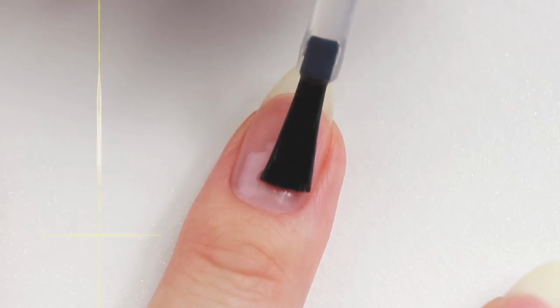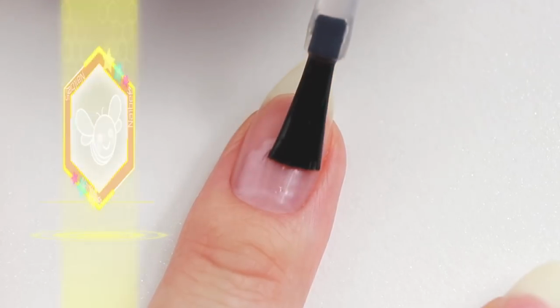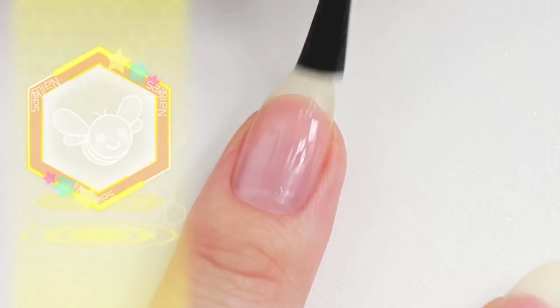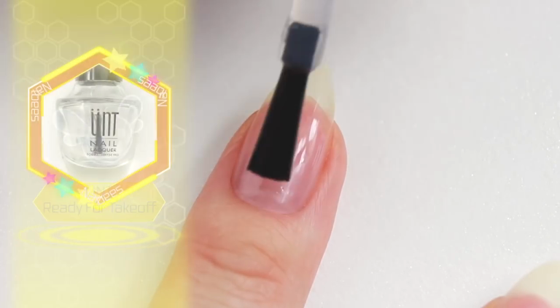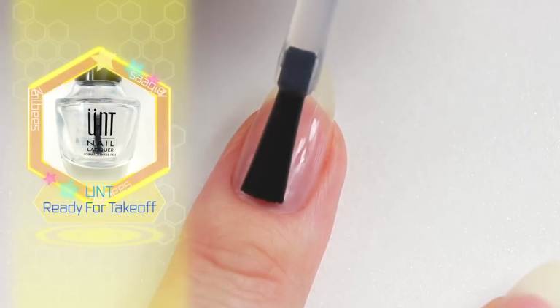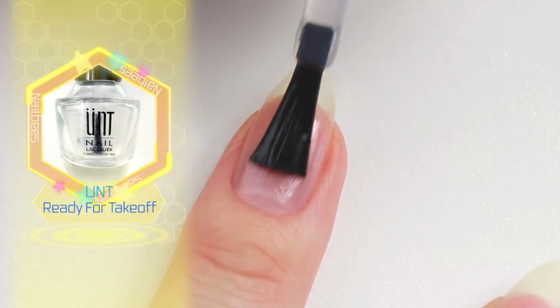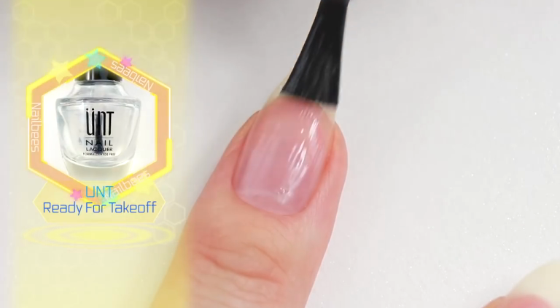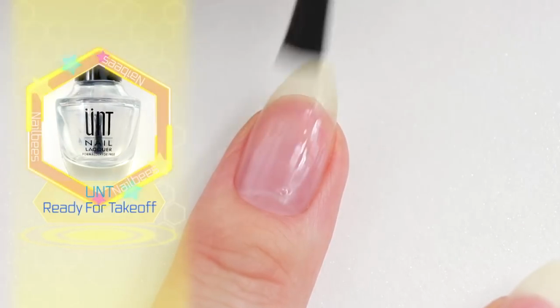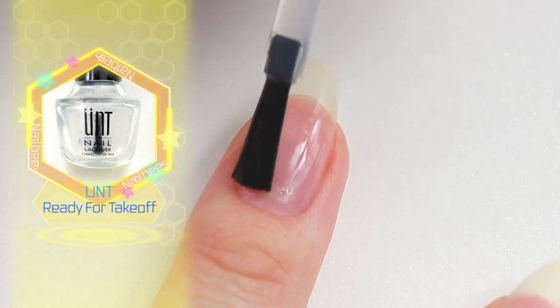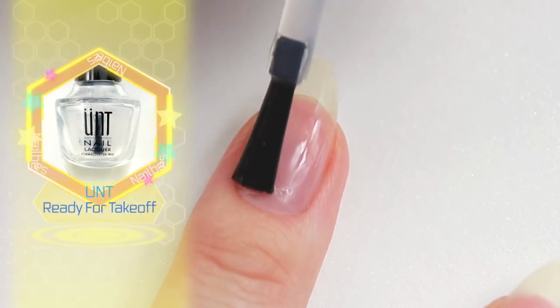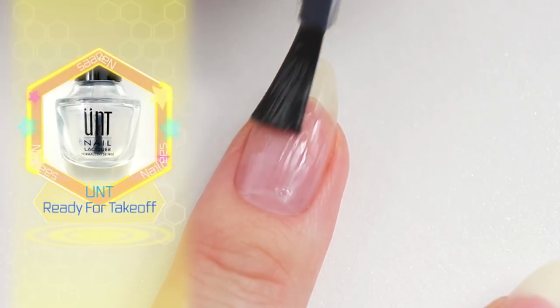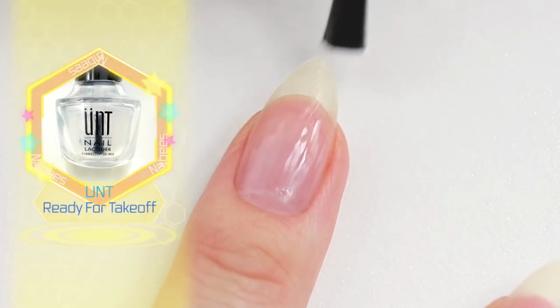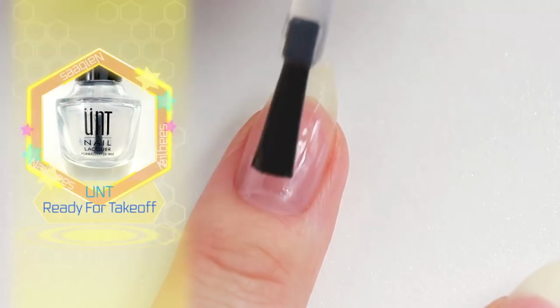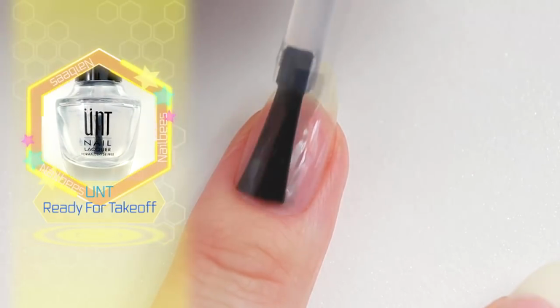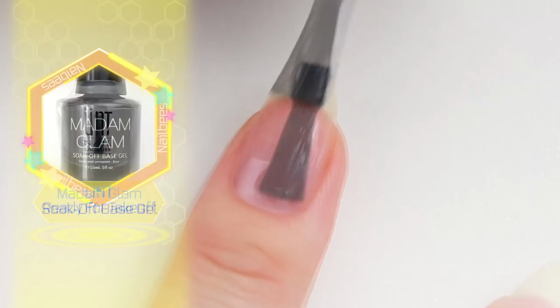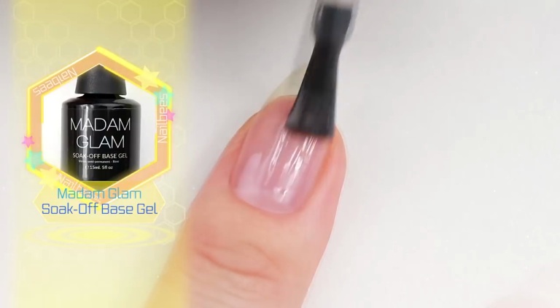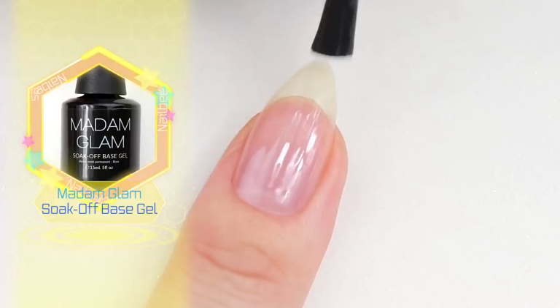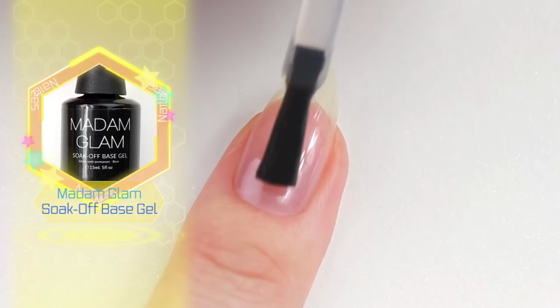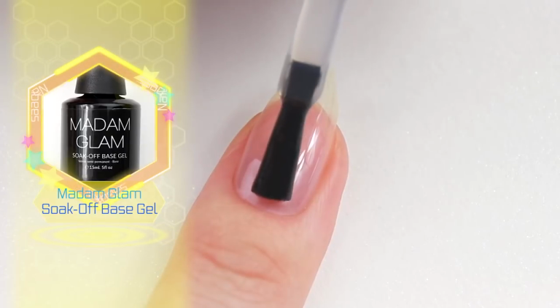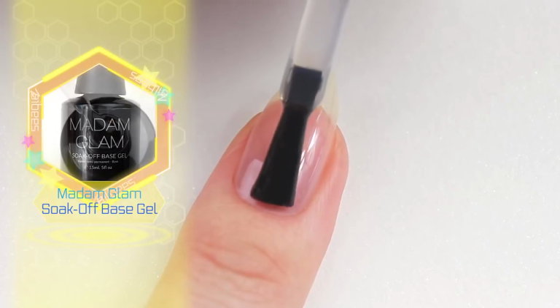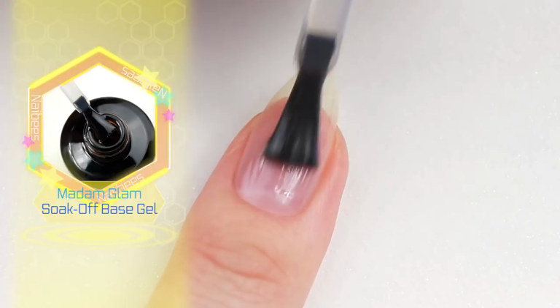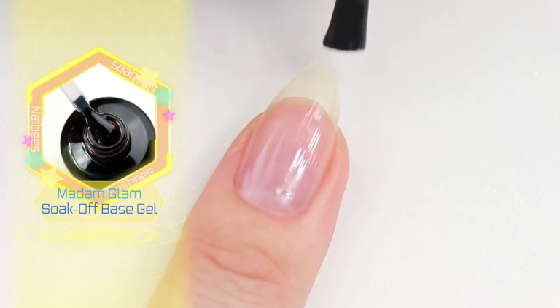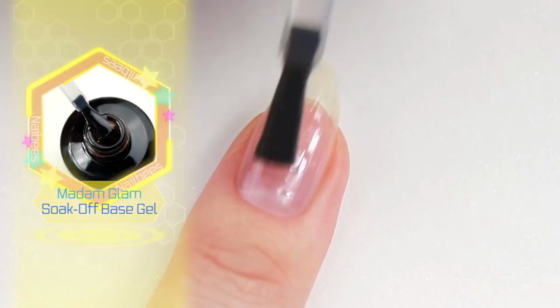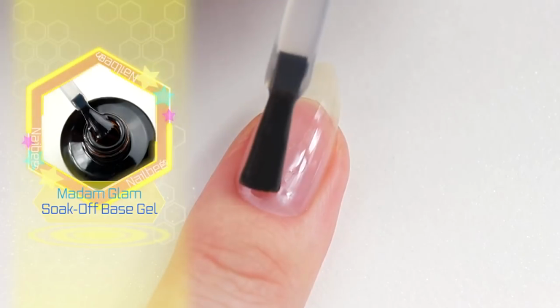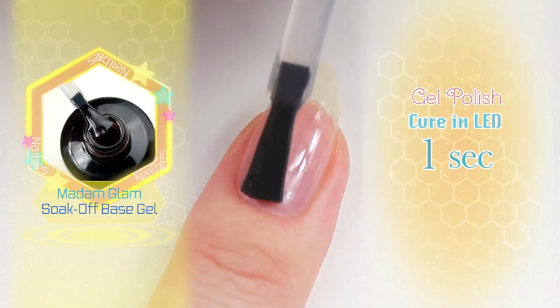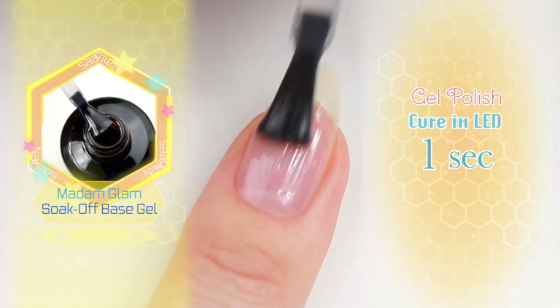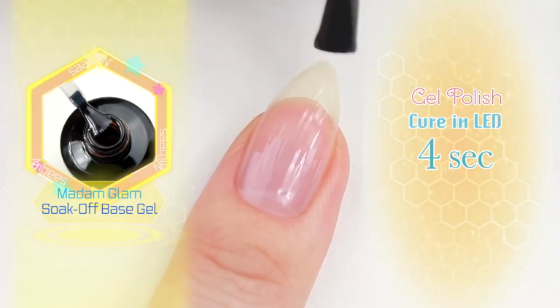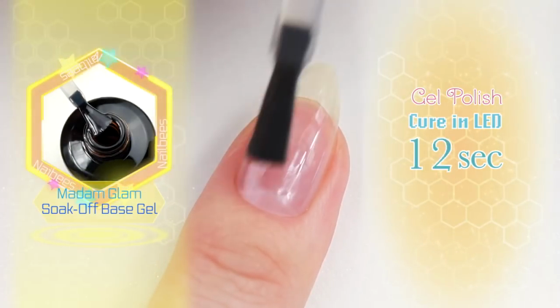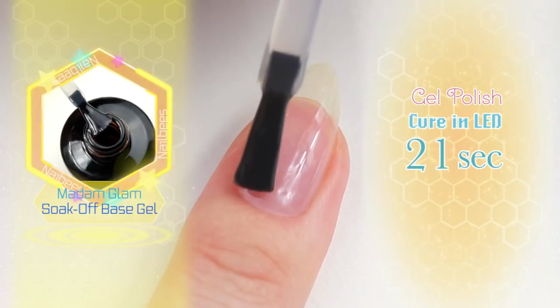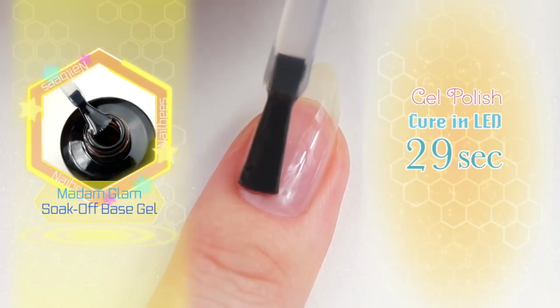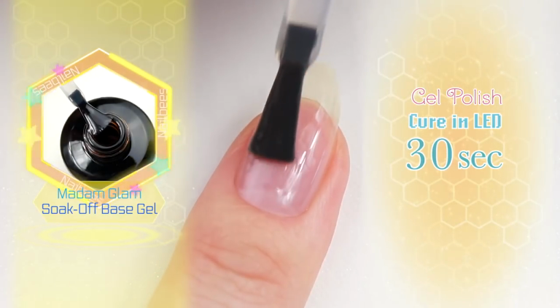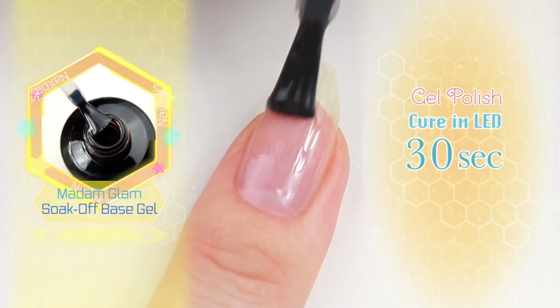I'm going to start with a peel-off base coat and then apply a gel base coat and cure for 30 seconds.